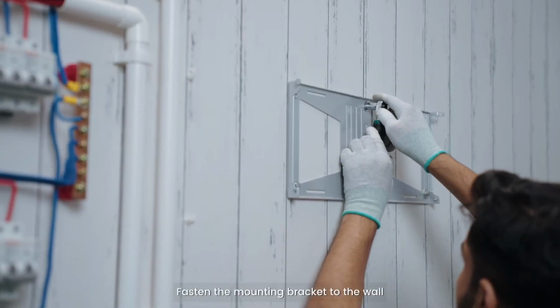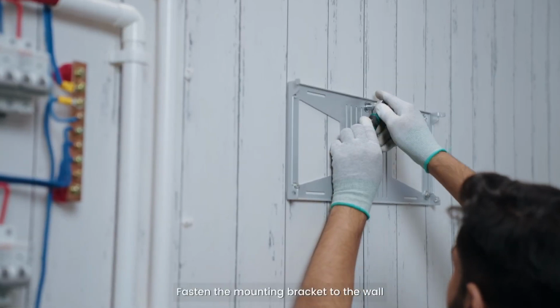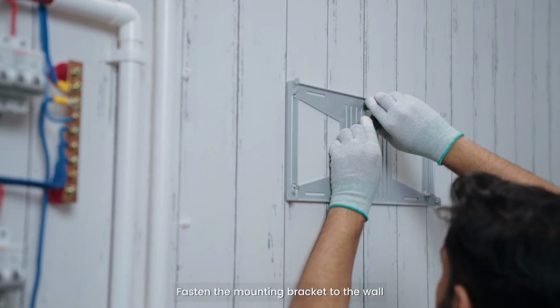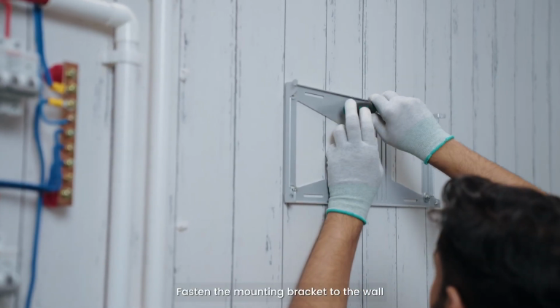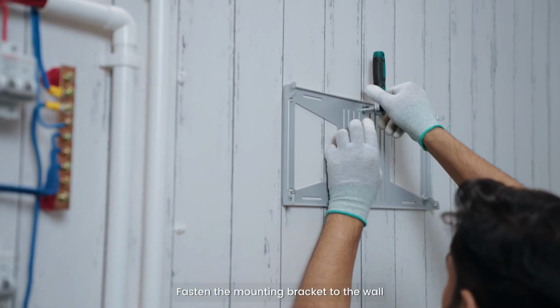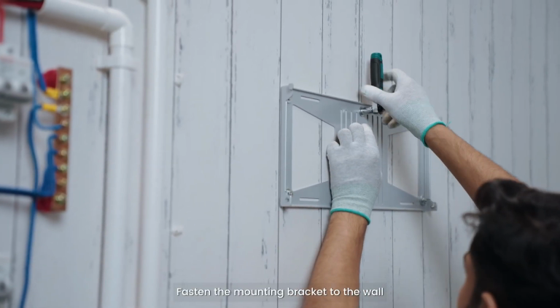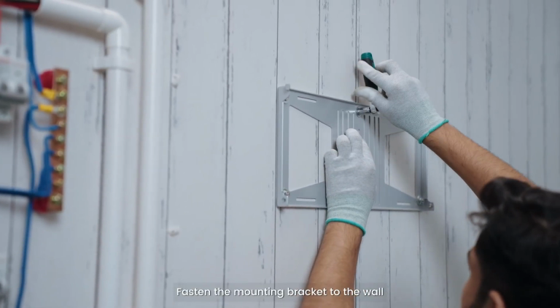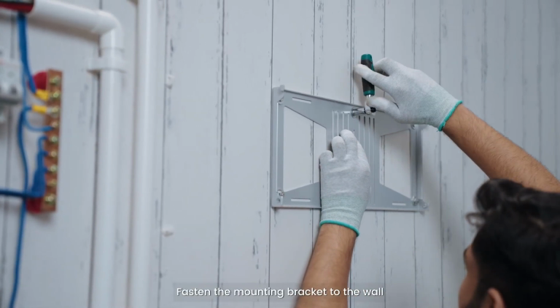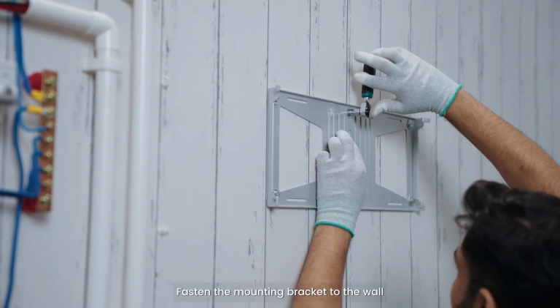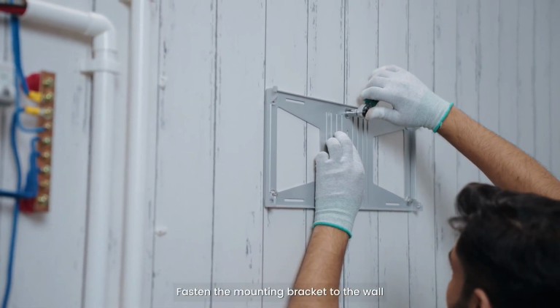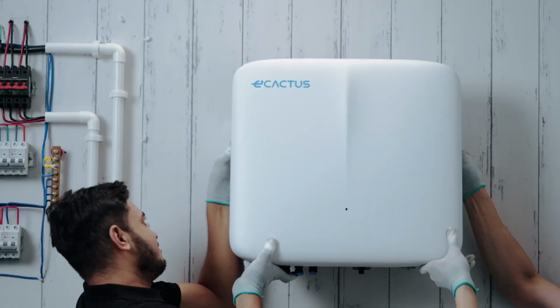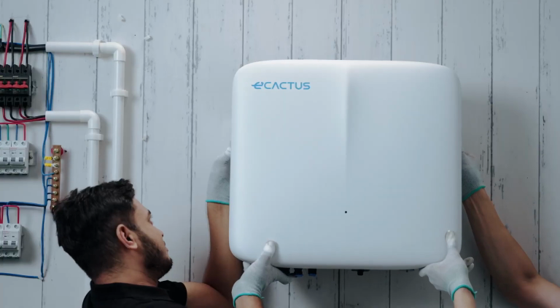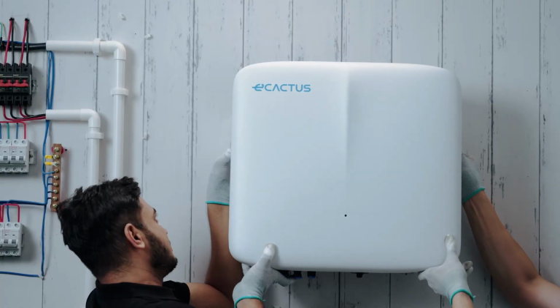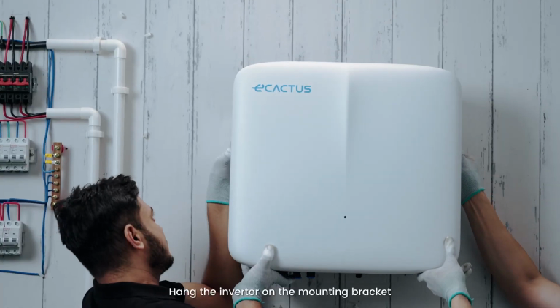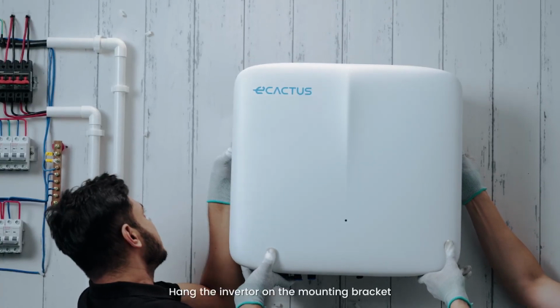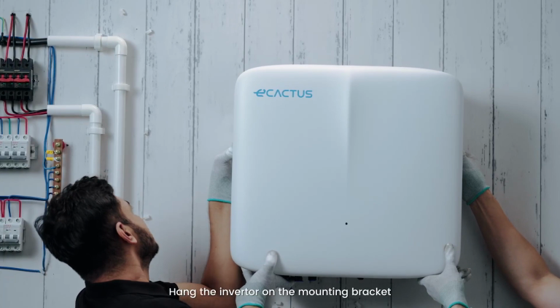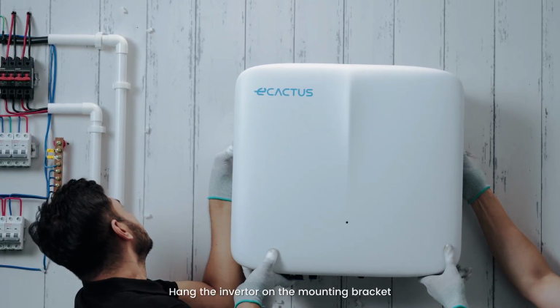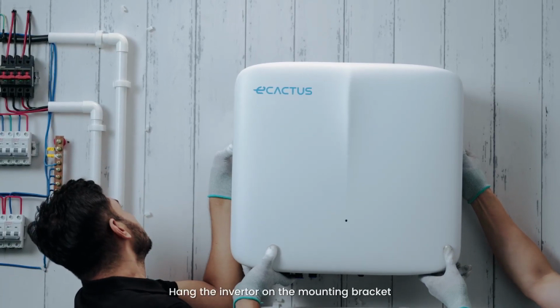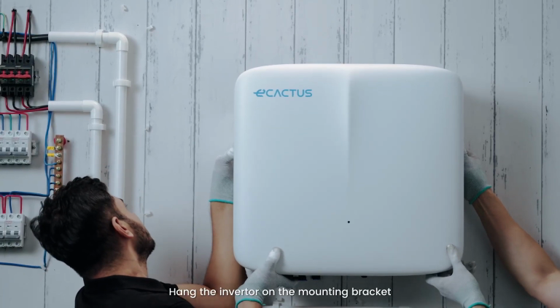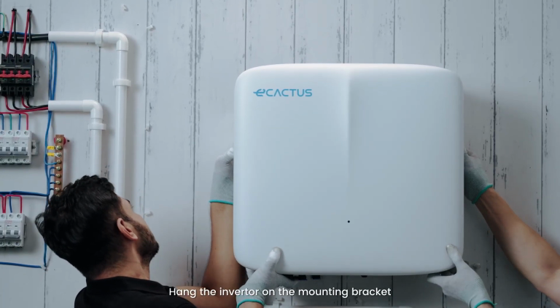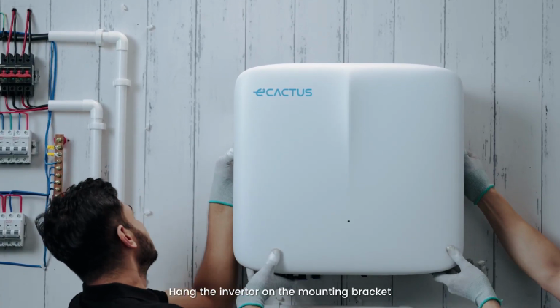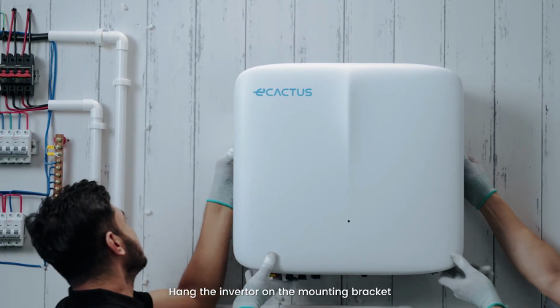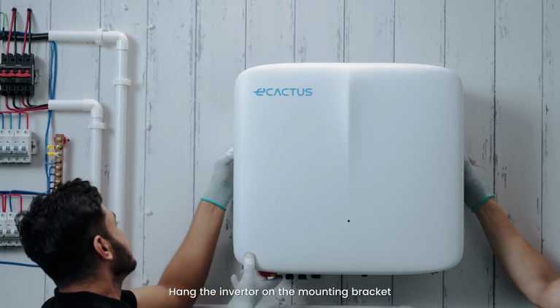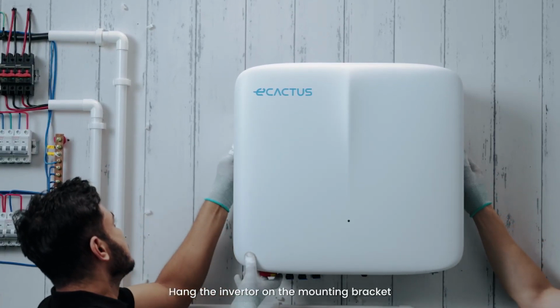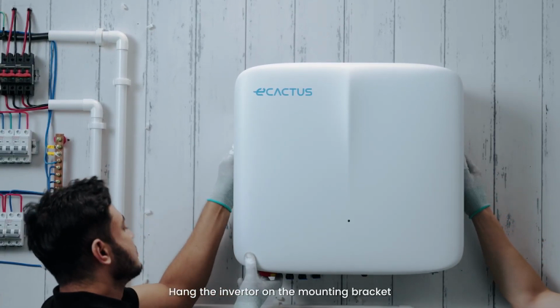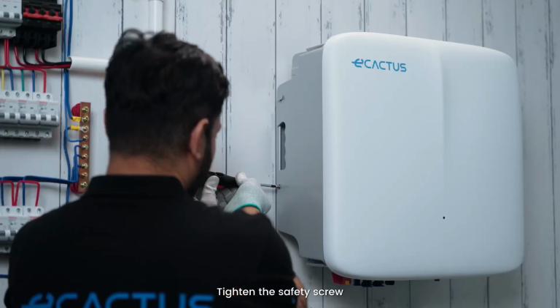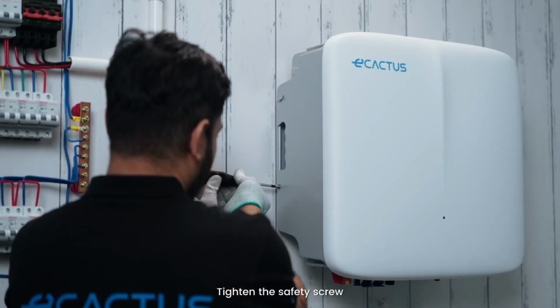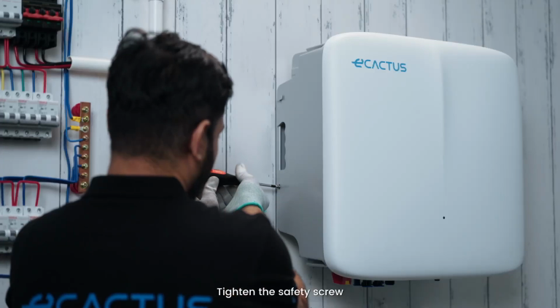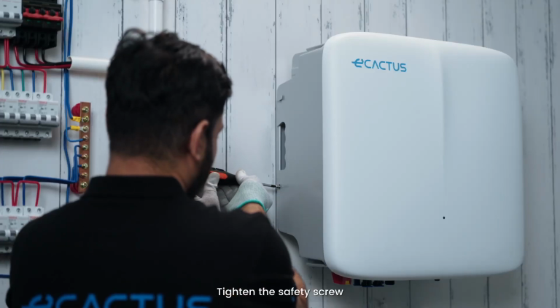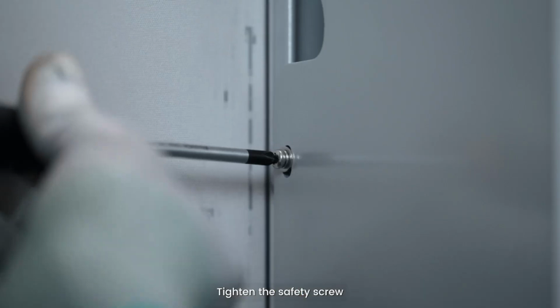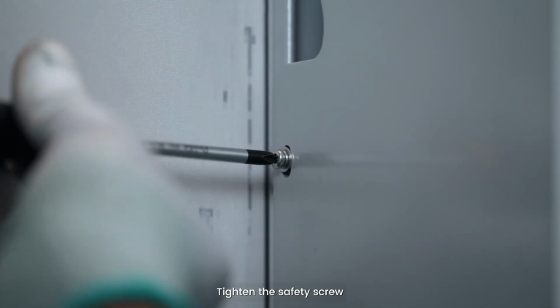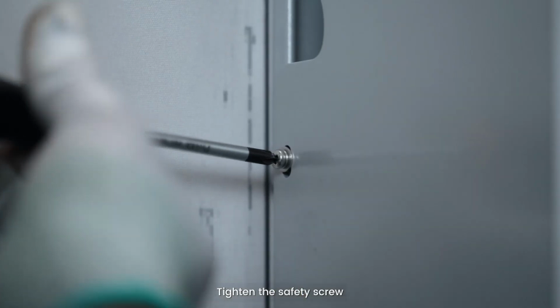Fasten the mounting bracket to the wall. Hang the inverter on the mounting bracket. Tighten the safety screw.